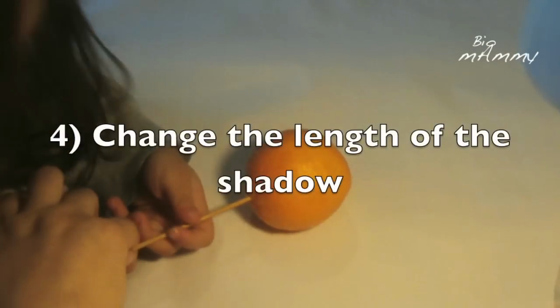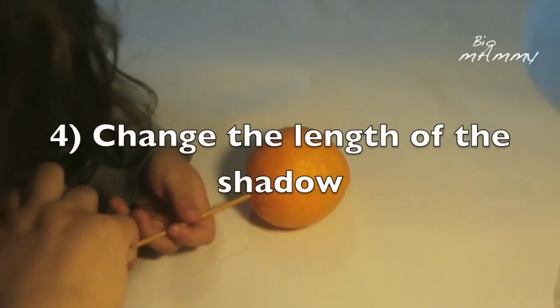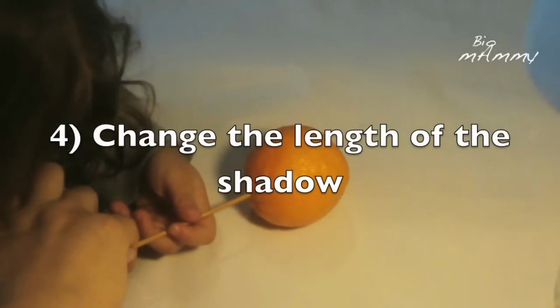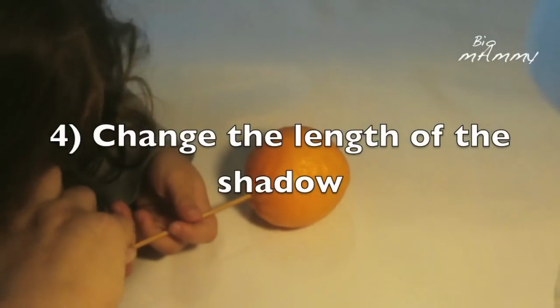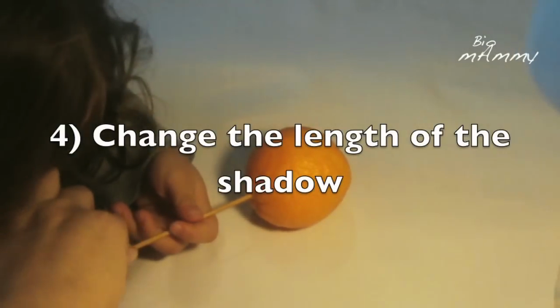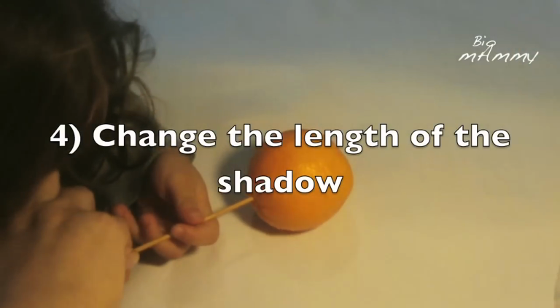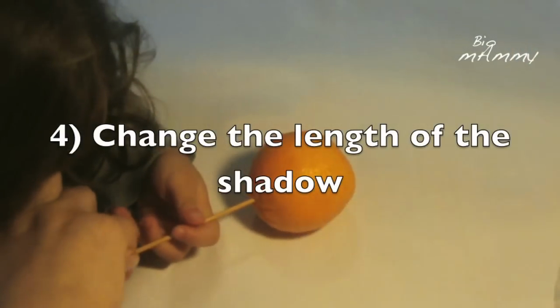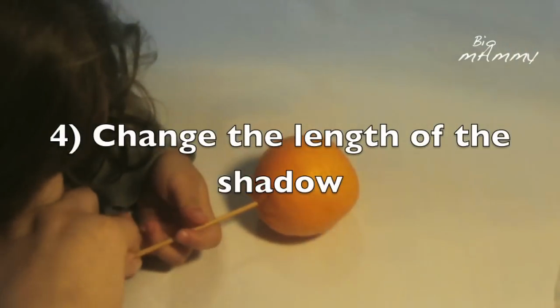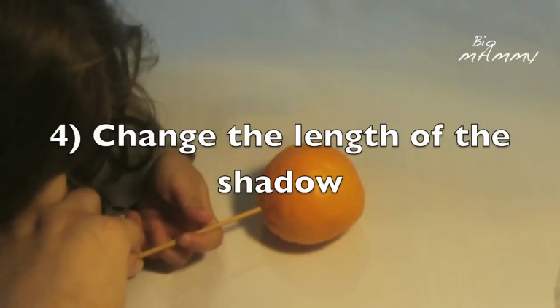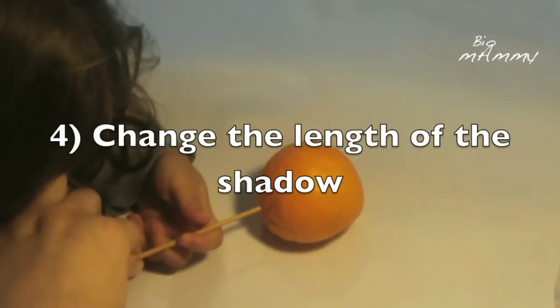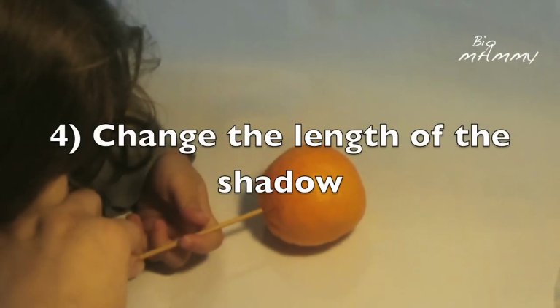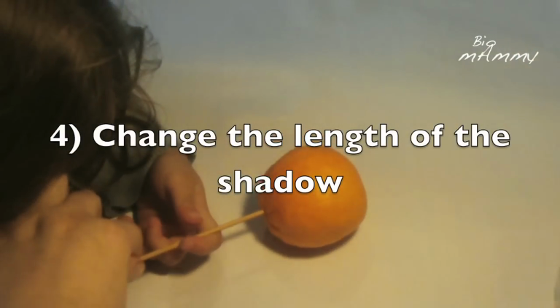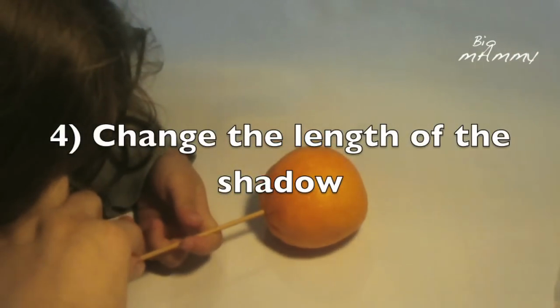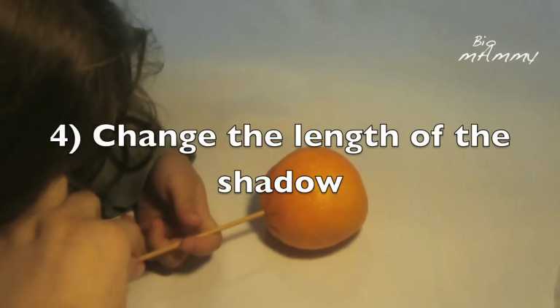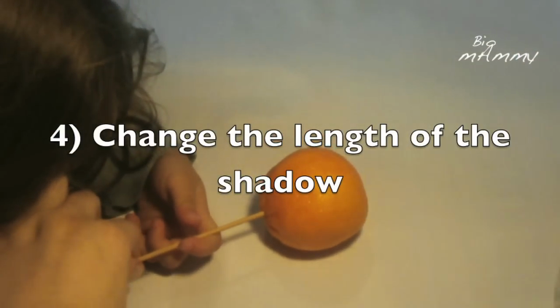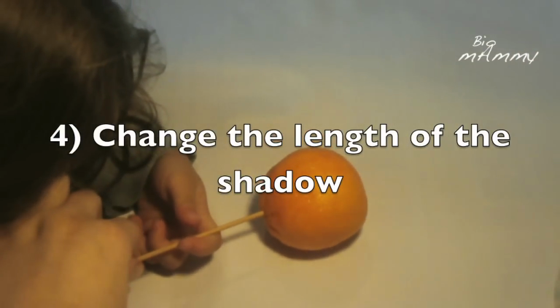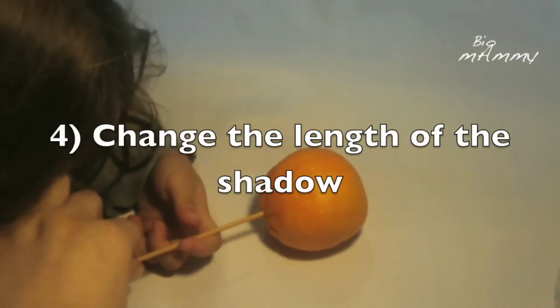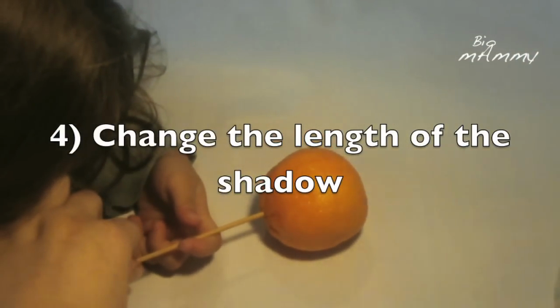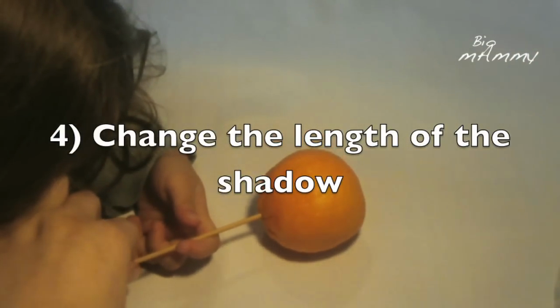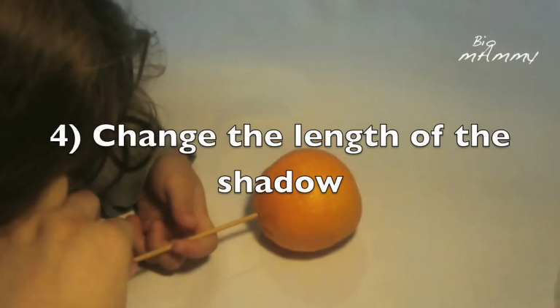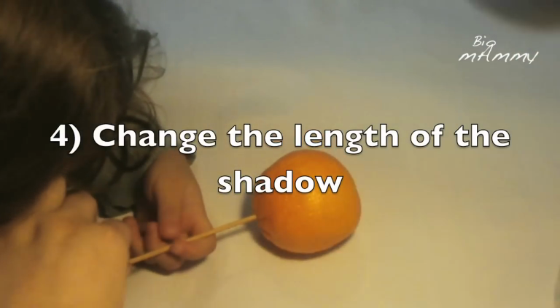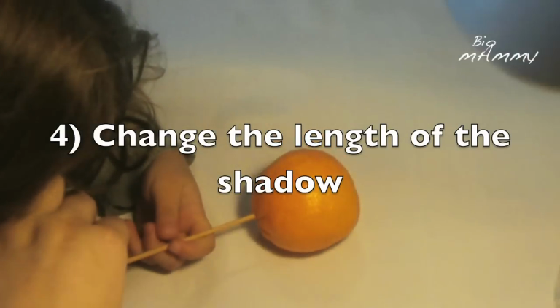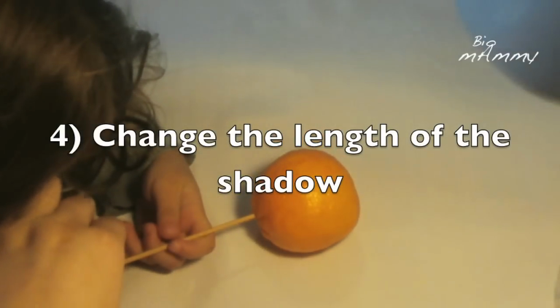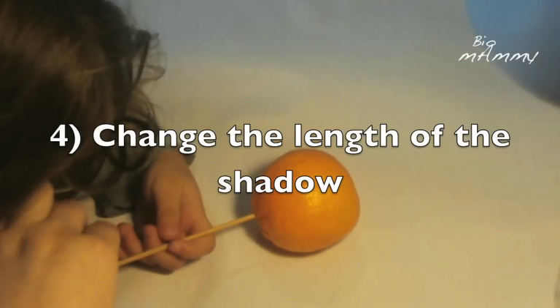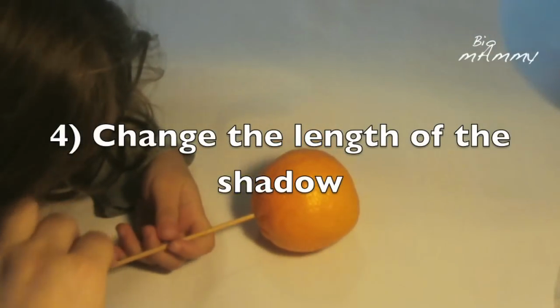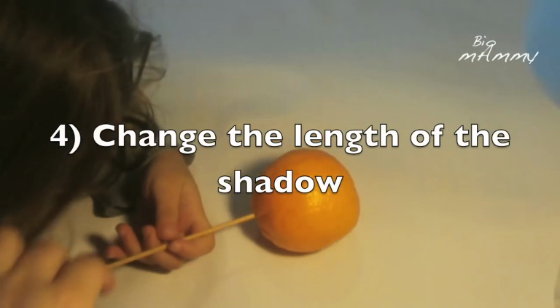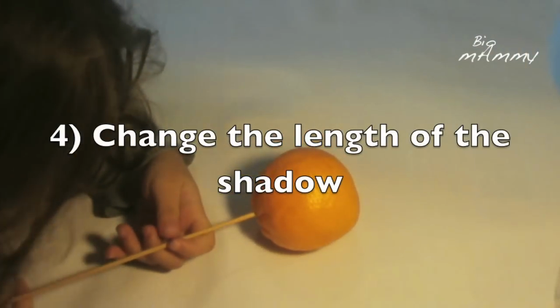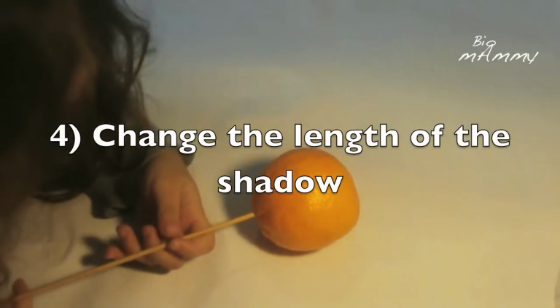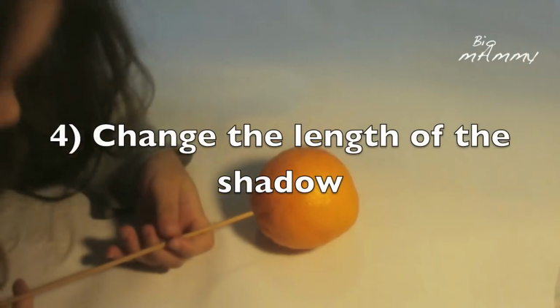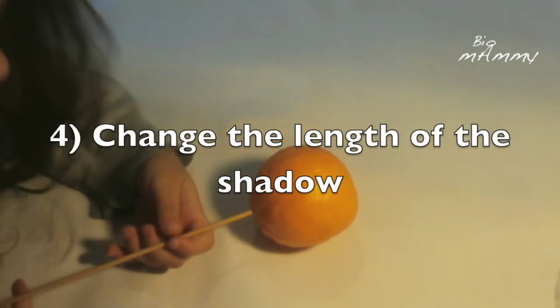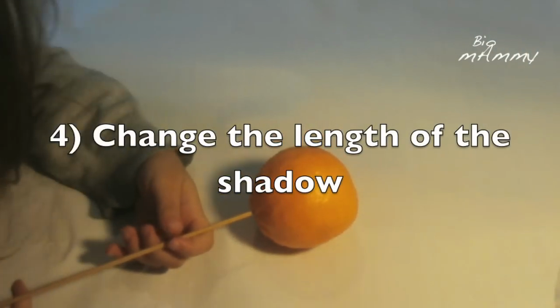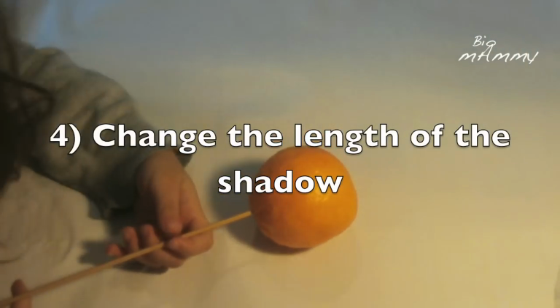Another thing we can do is to move the light around and see what happens to the shadow.